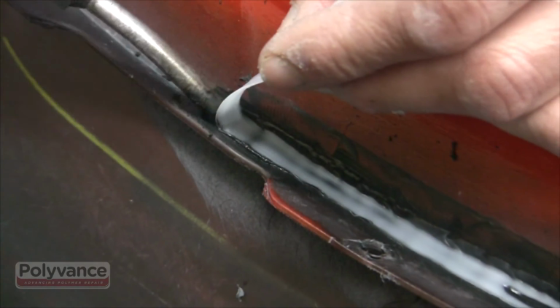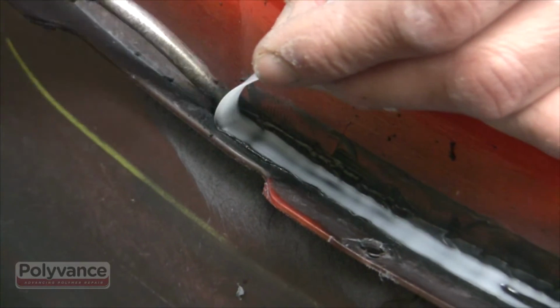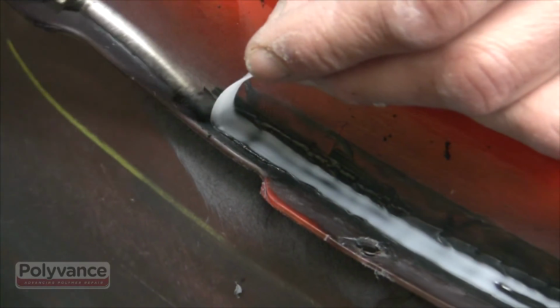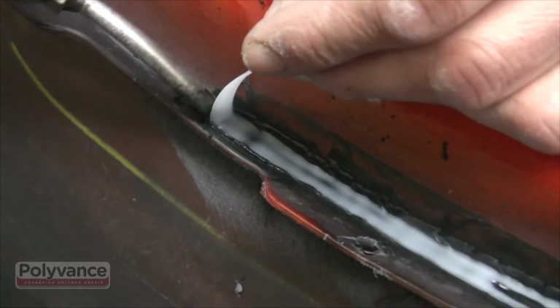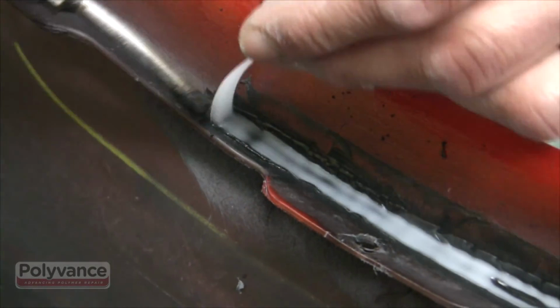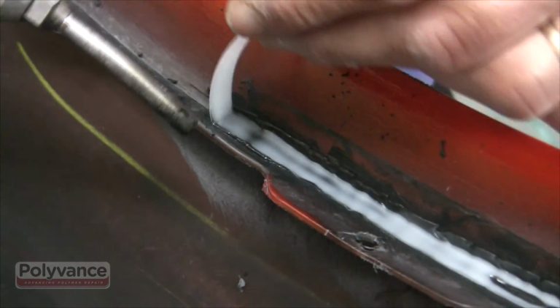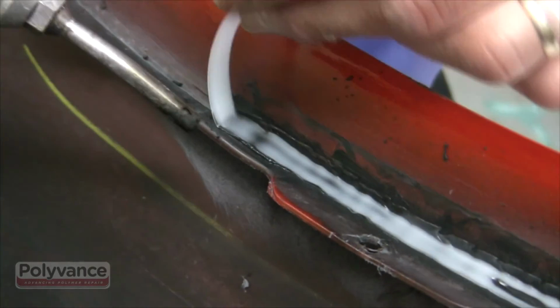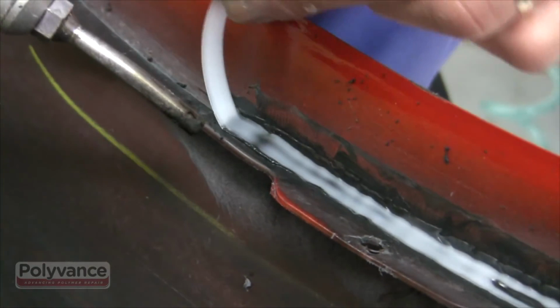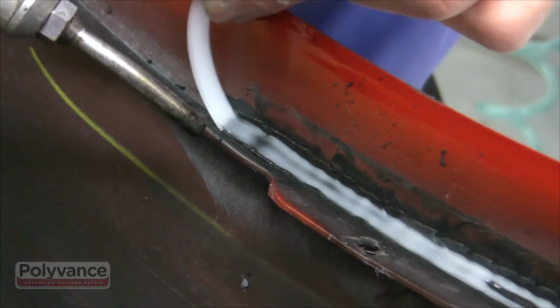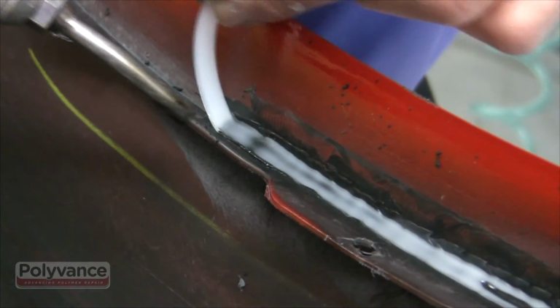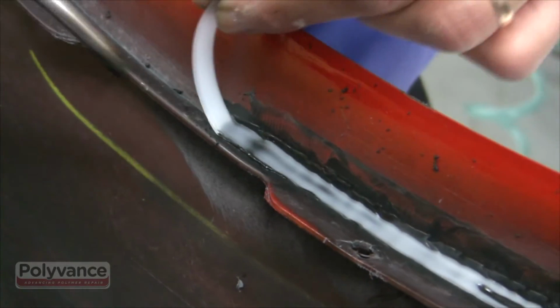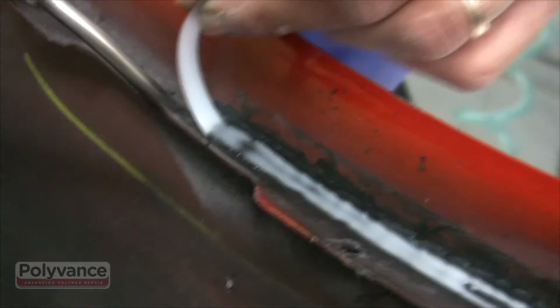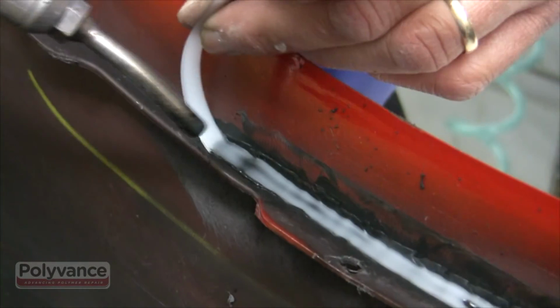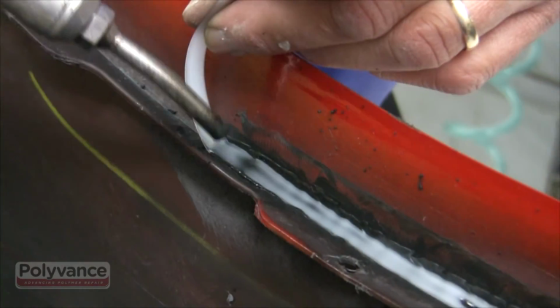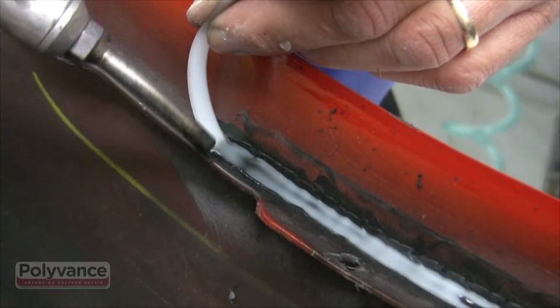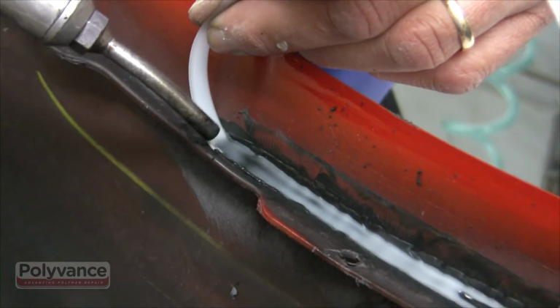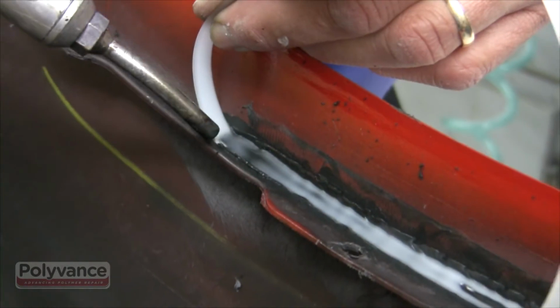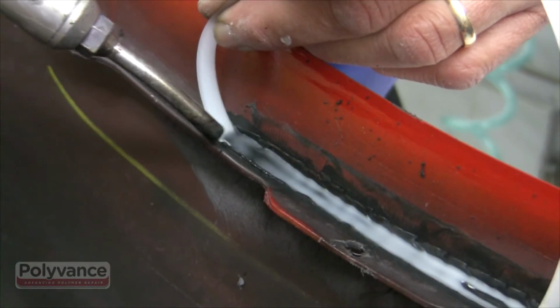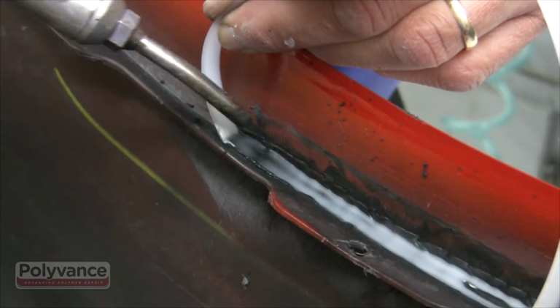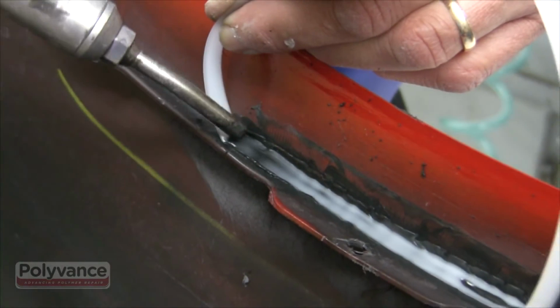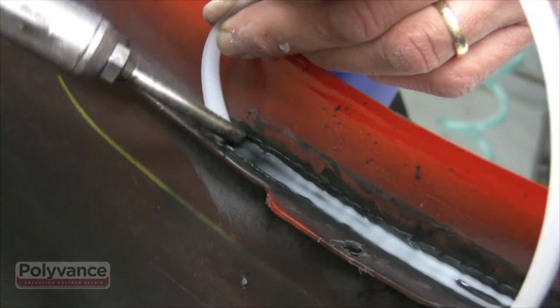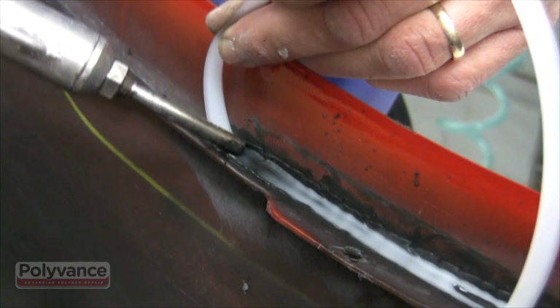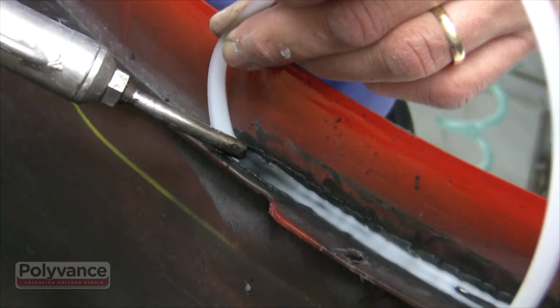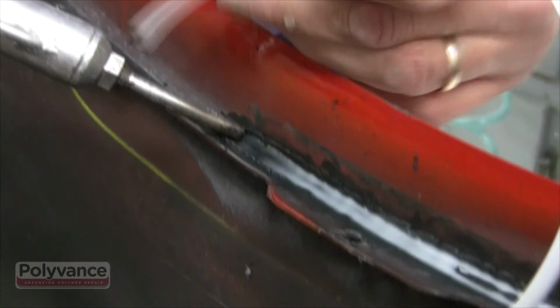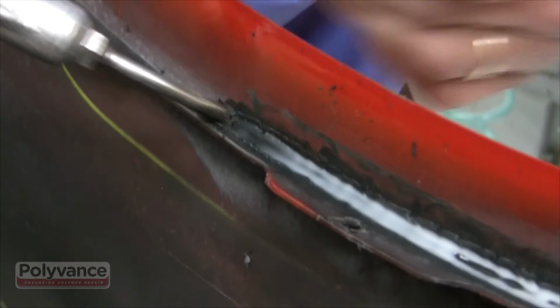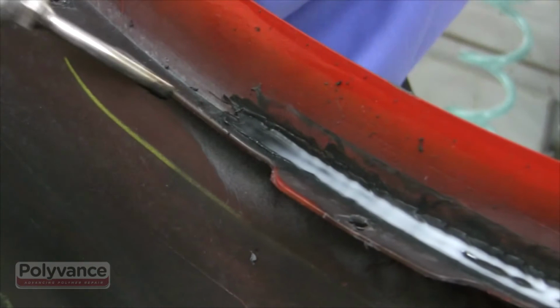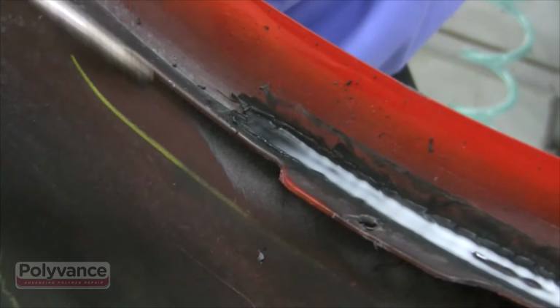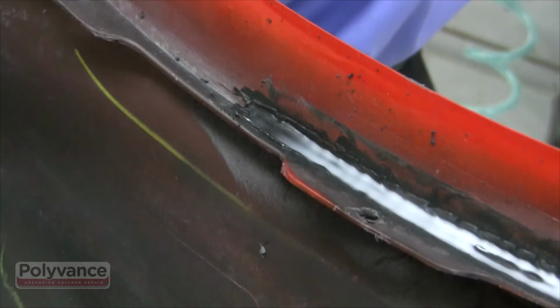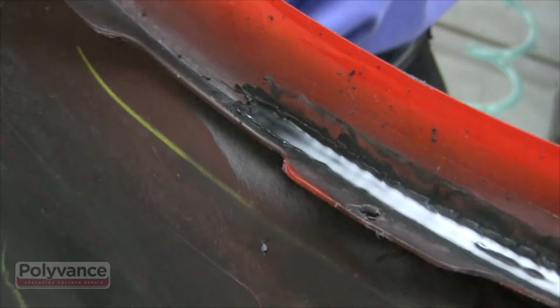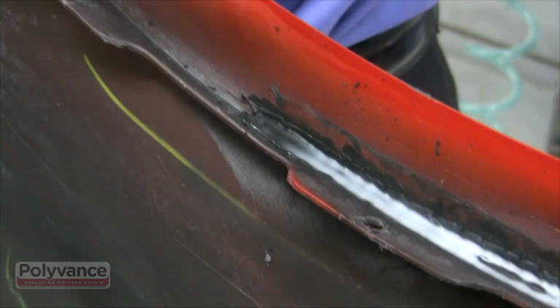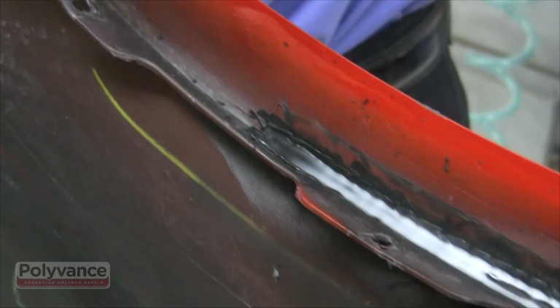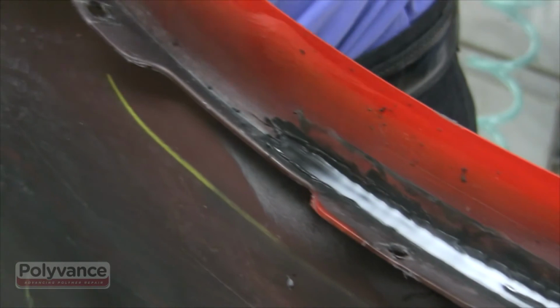As you can see, this is a quality repair that saves you from having to buy a new bumper cover.